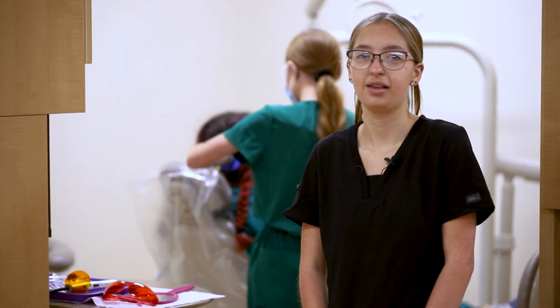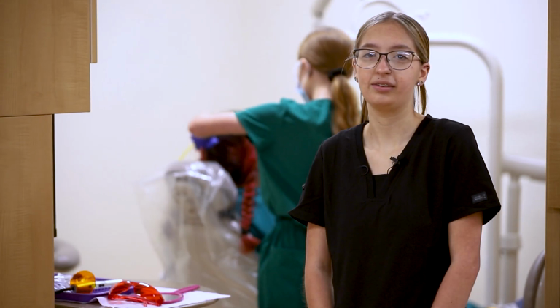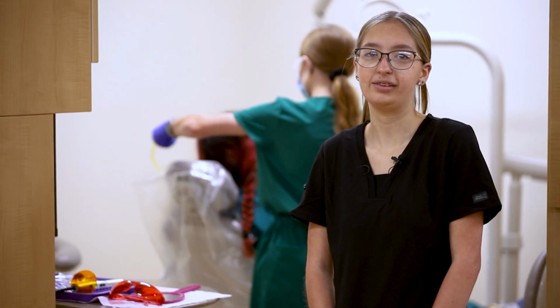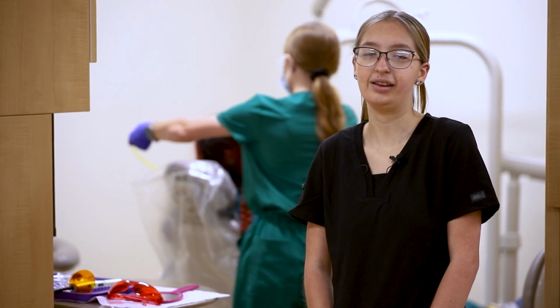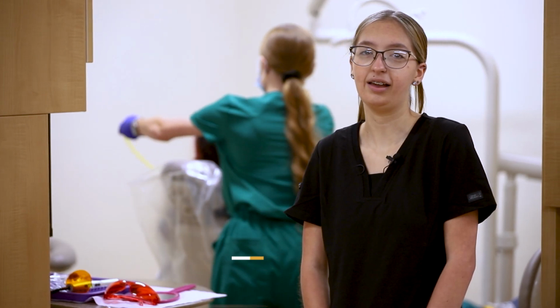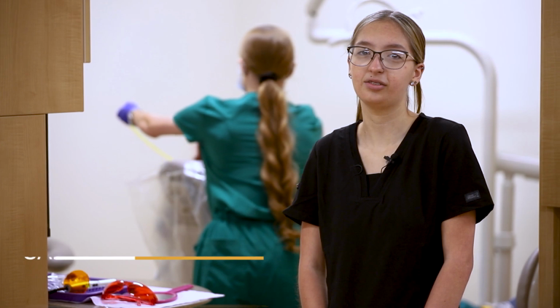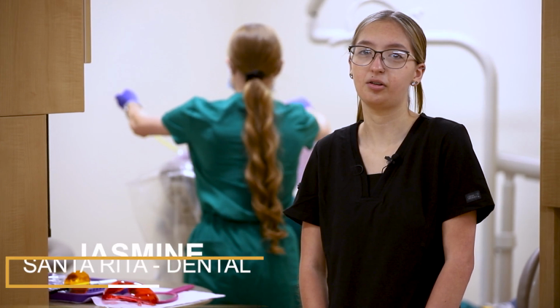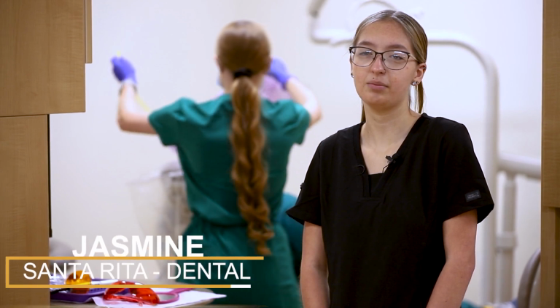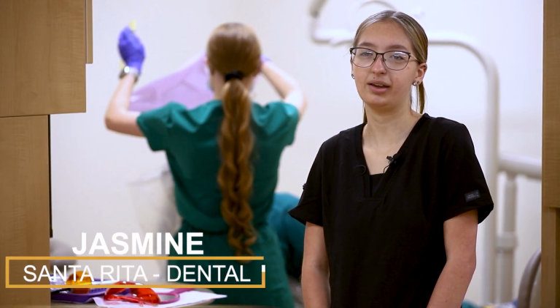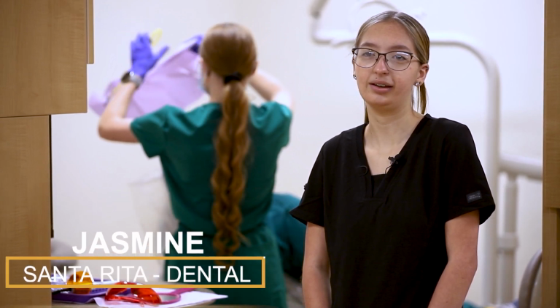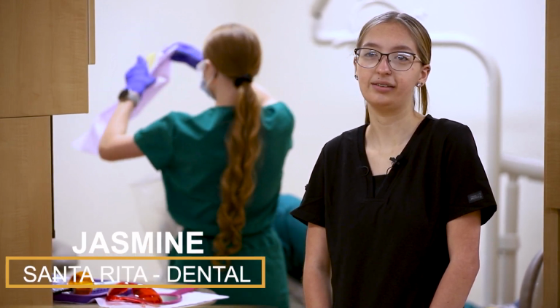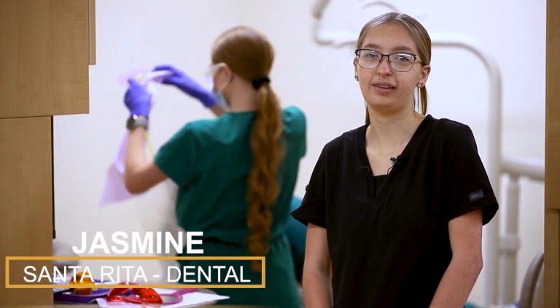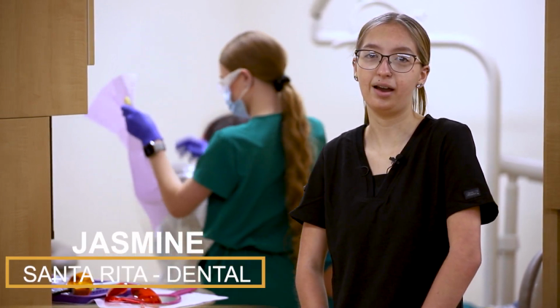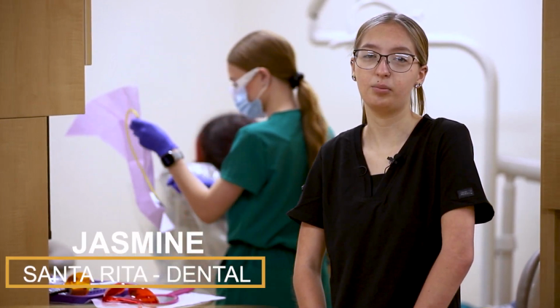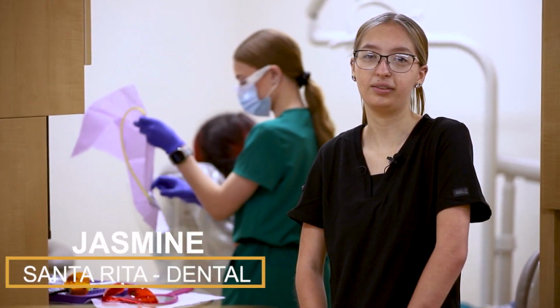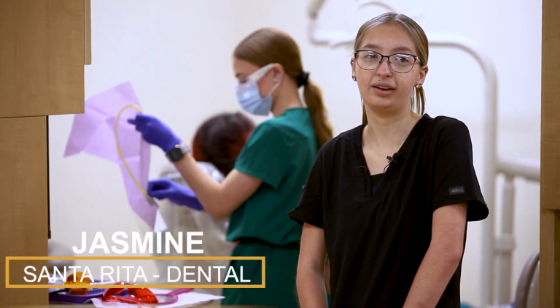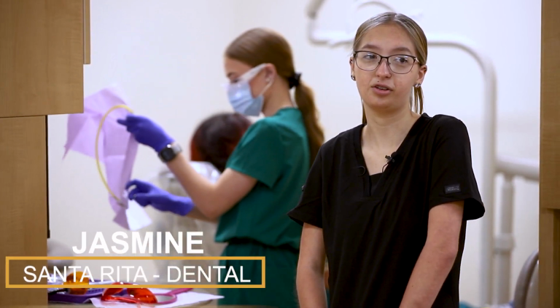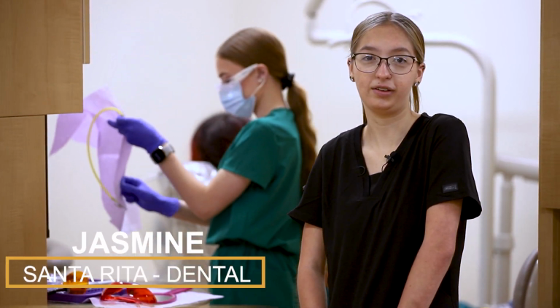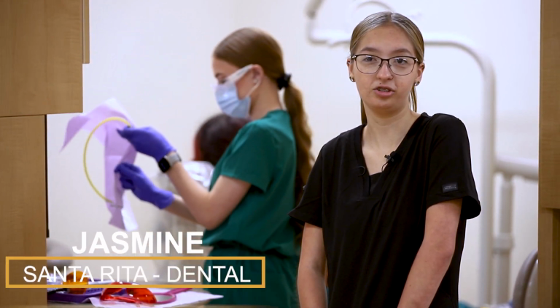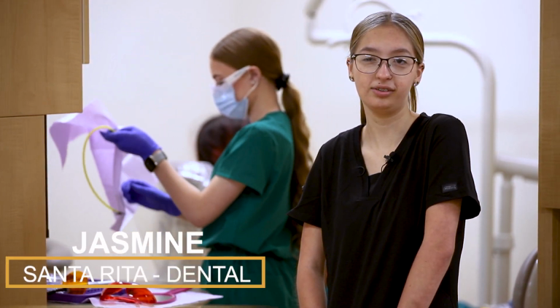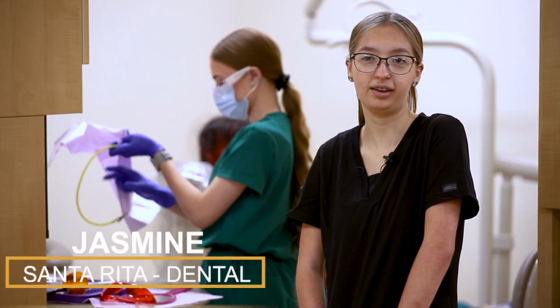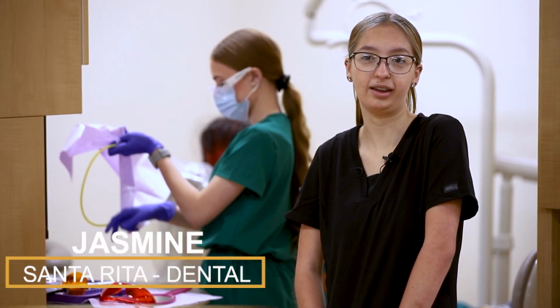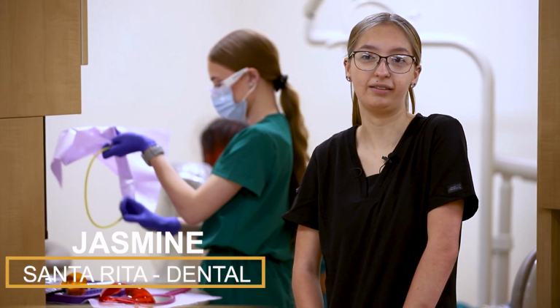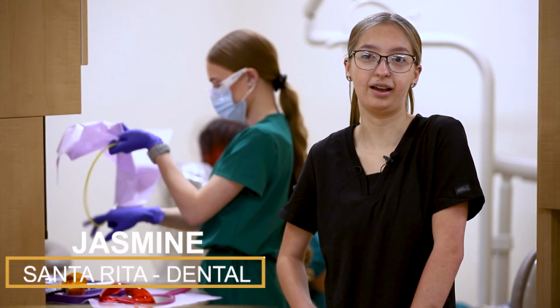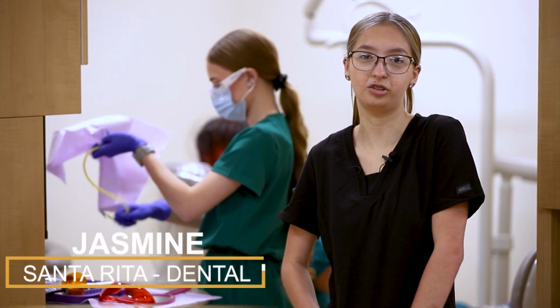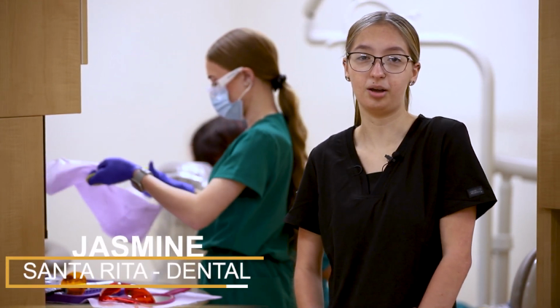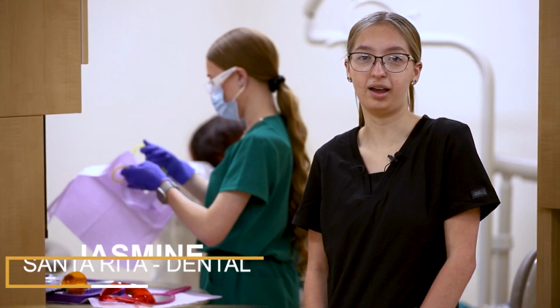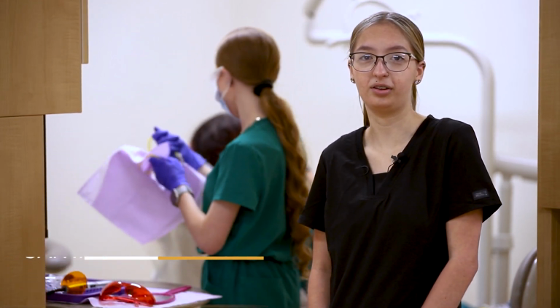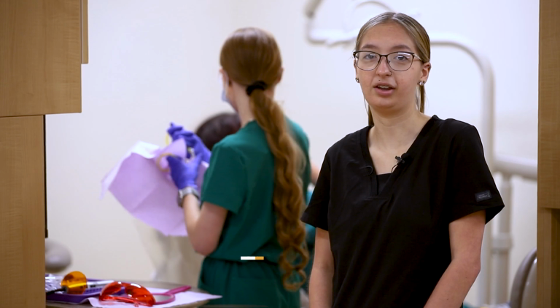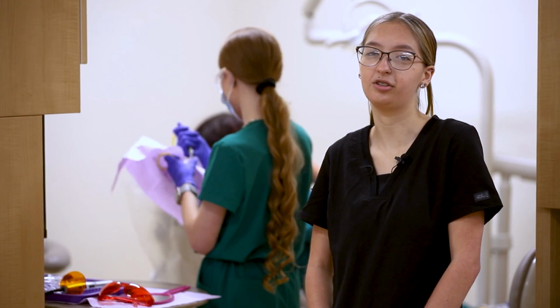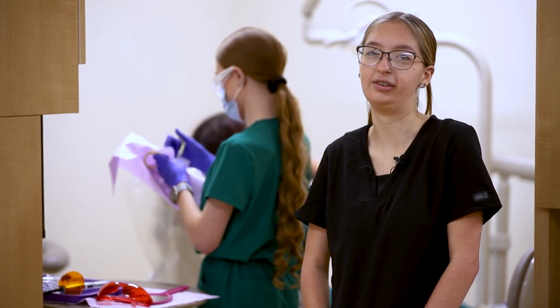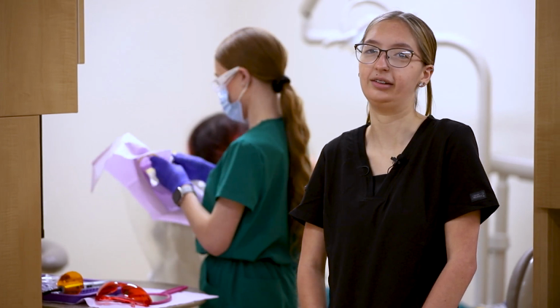The CTE classes are great because they help with getting certifications and getting jobs out there that you're interested in.